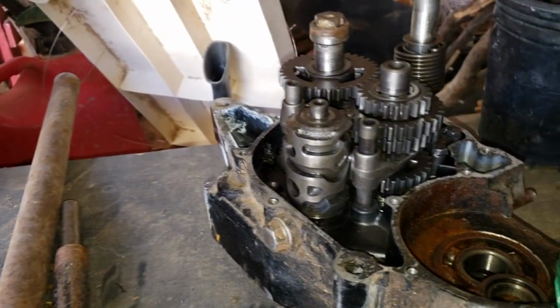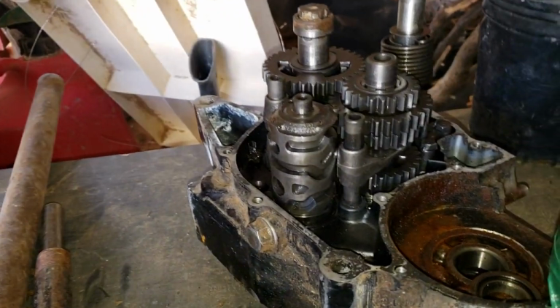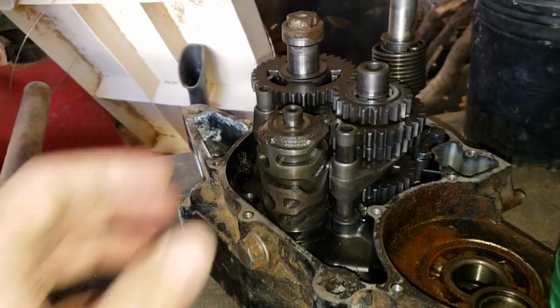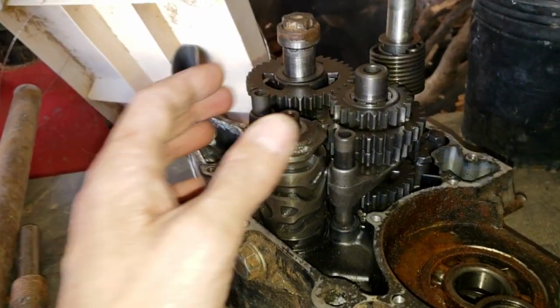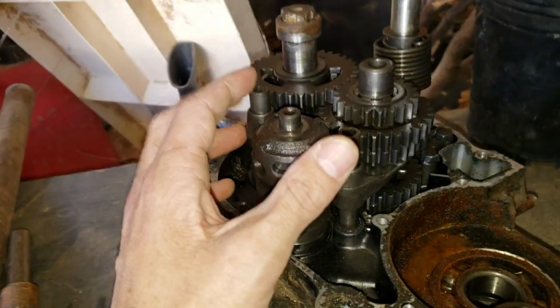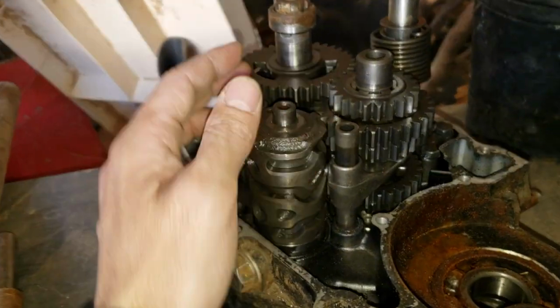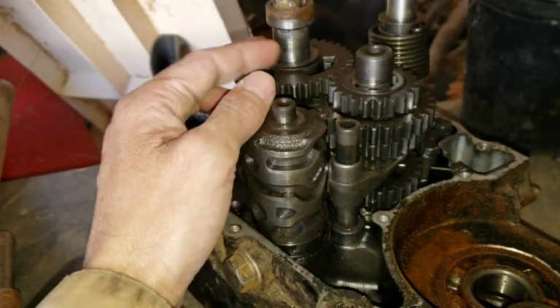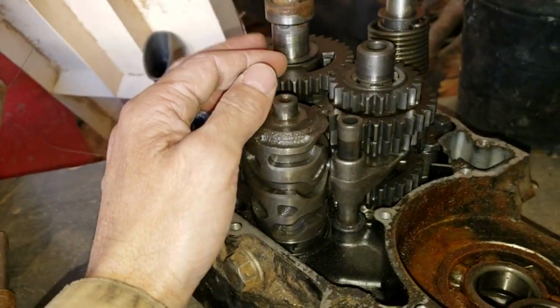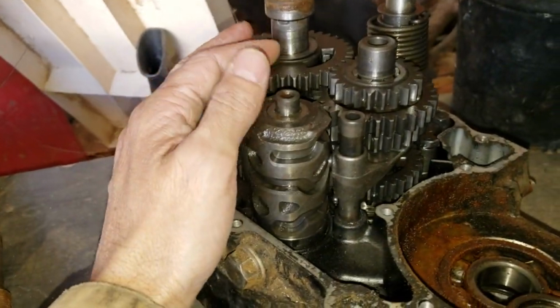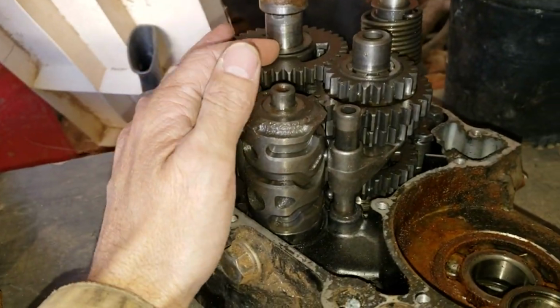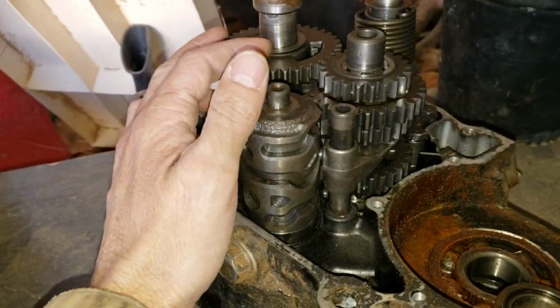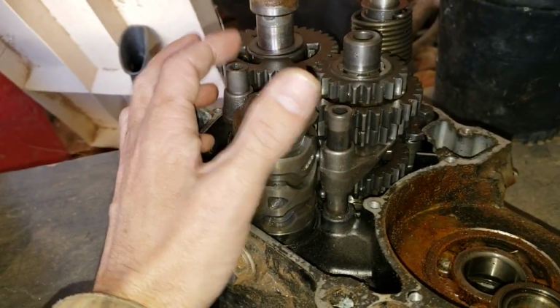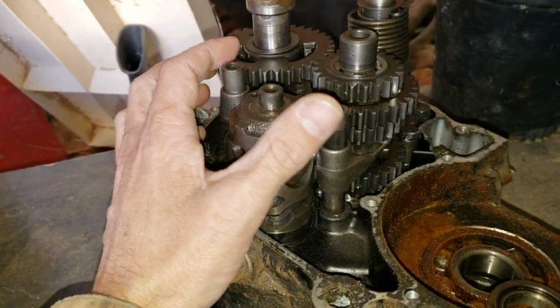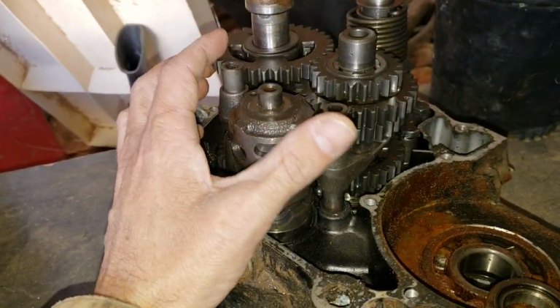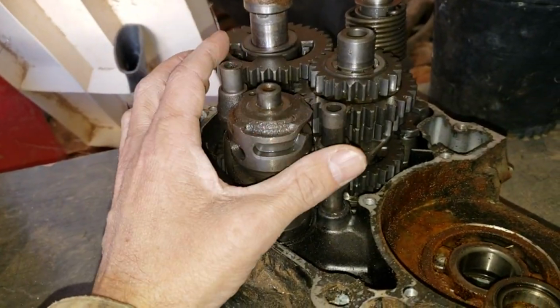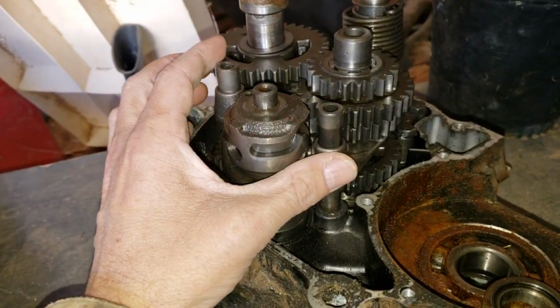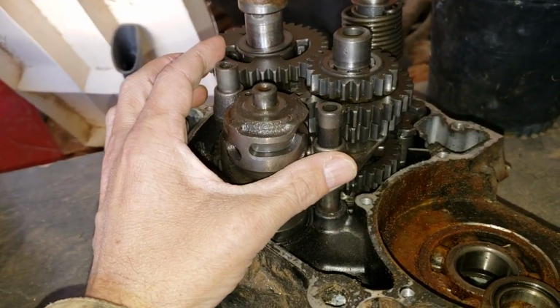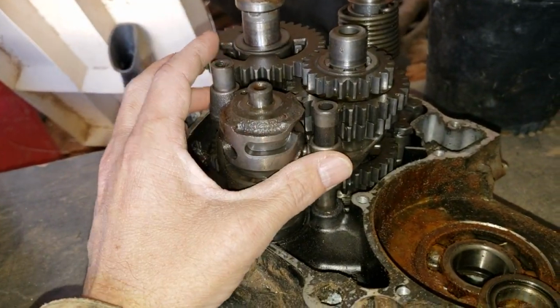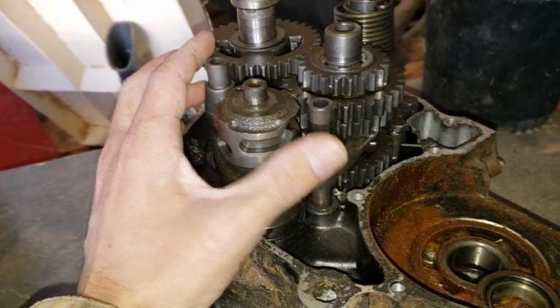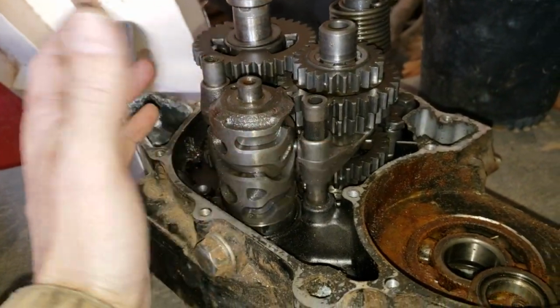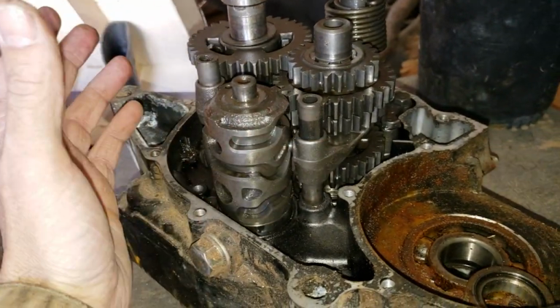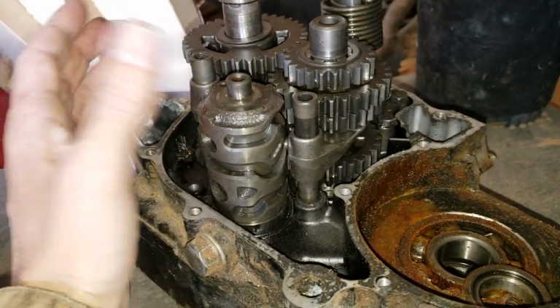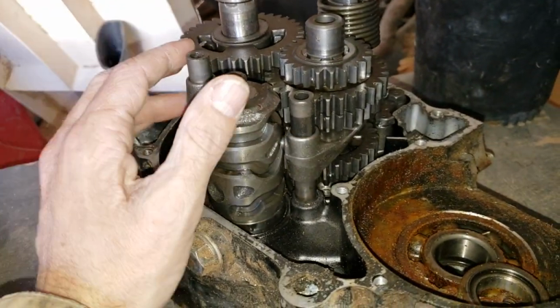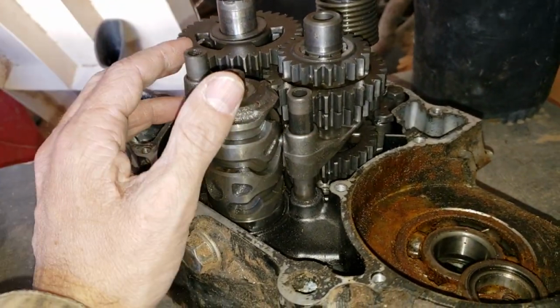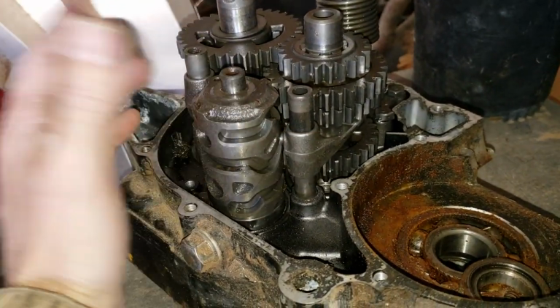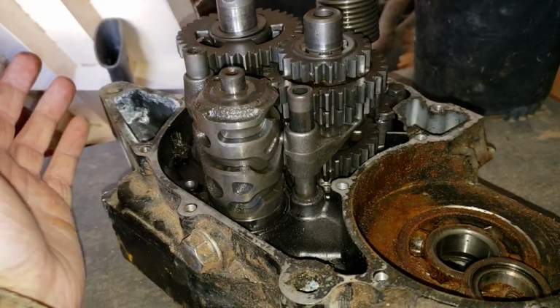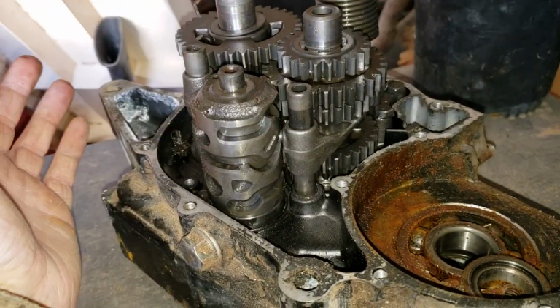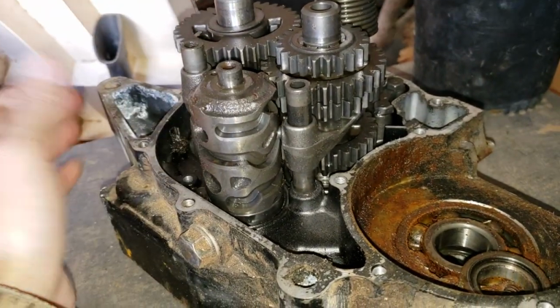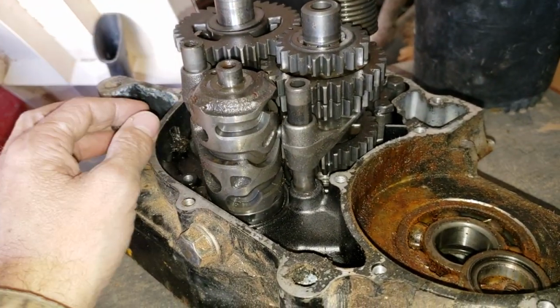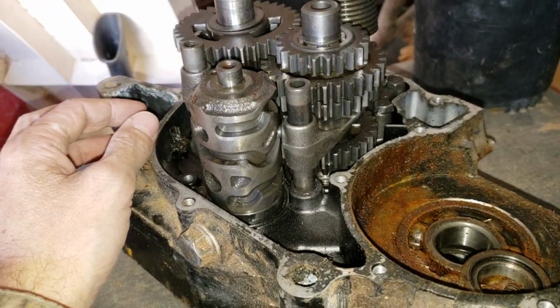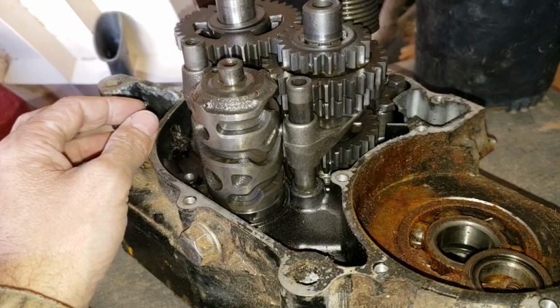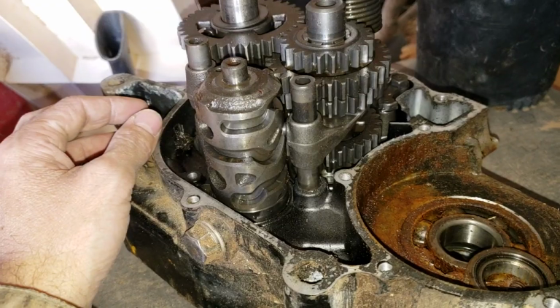And there was the transmission from that 250R. Everything looks good — I don't see anything stripped or broken.